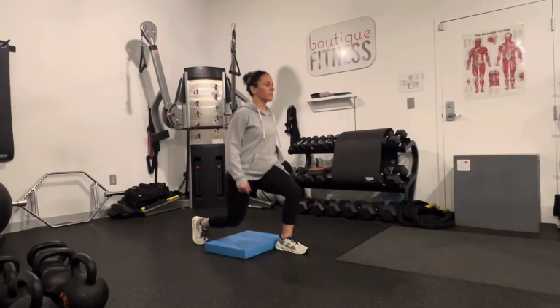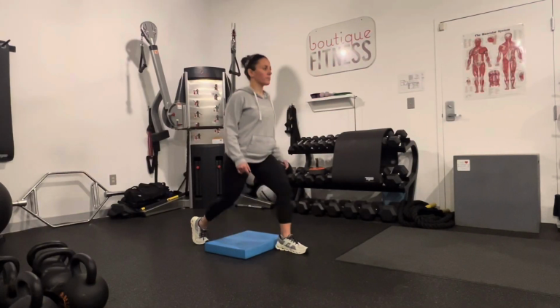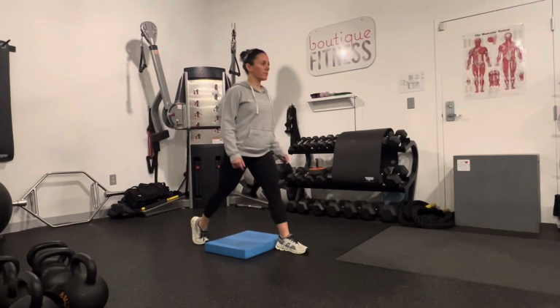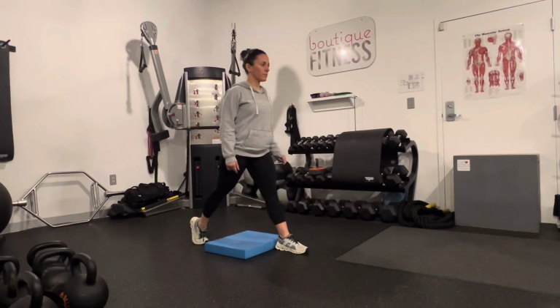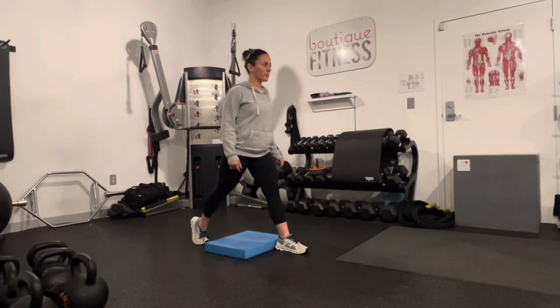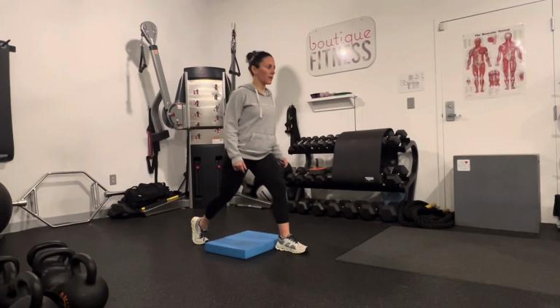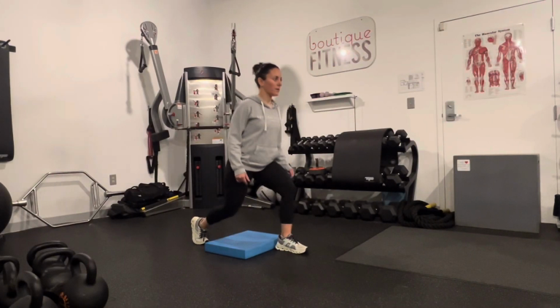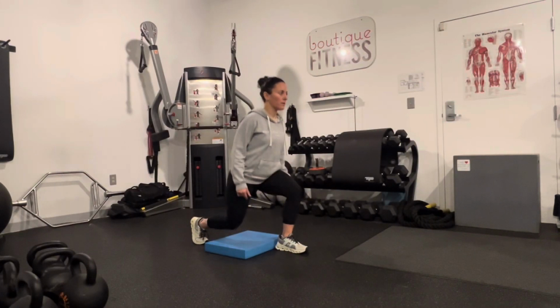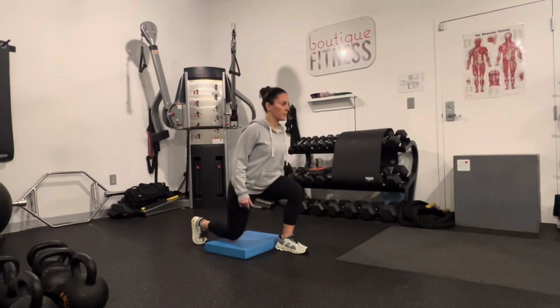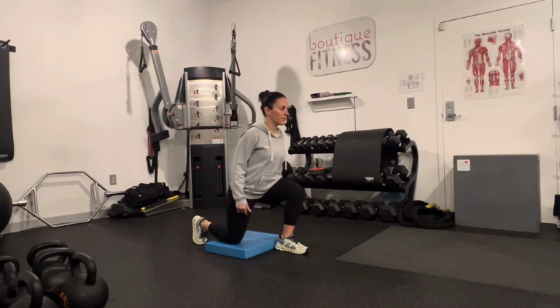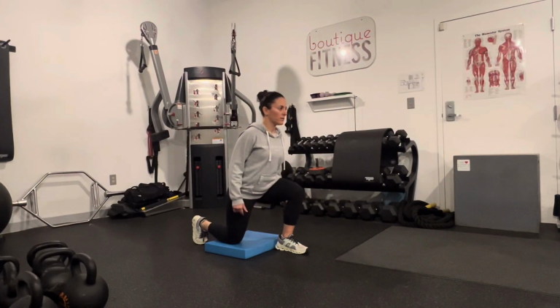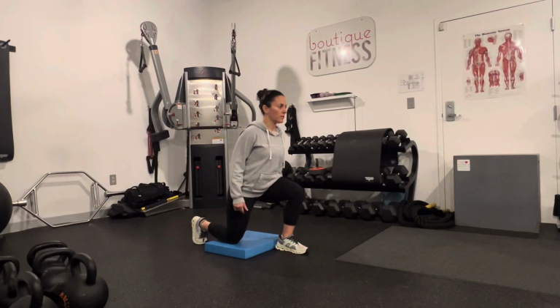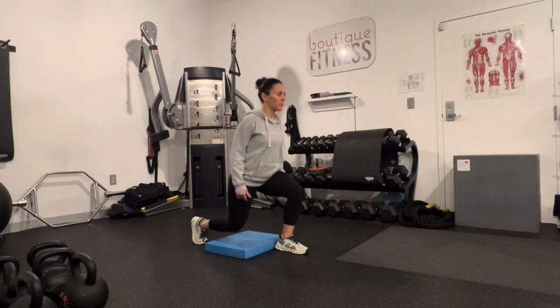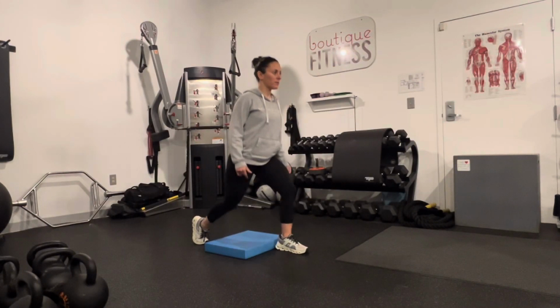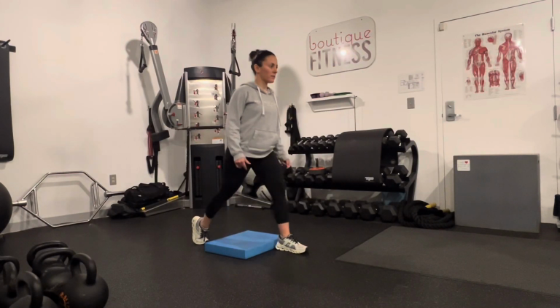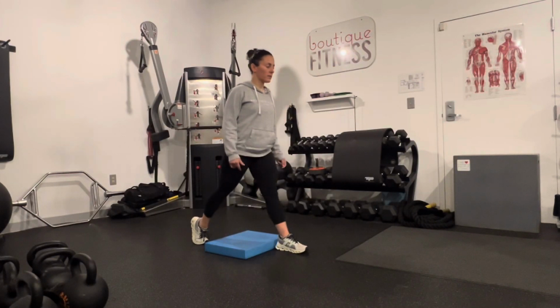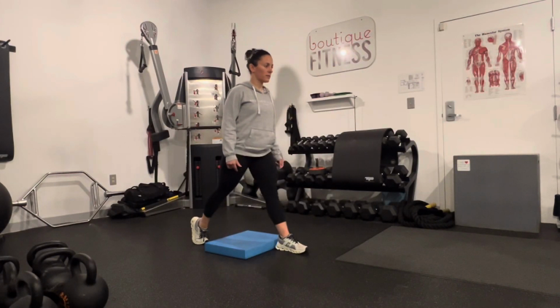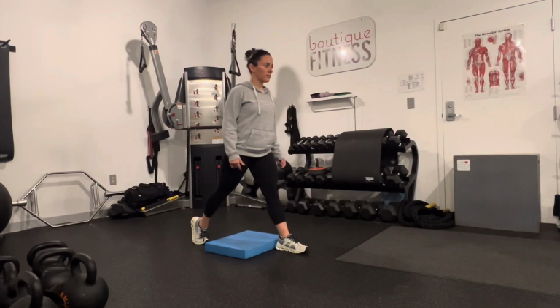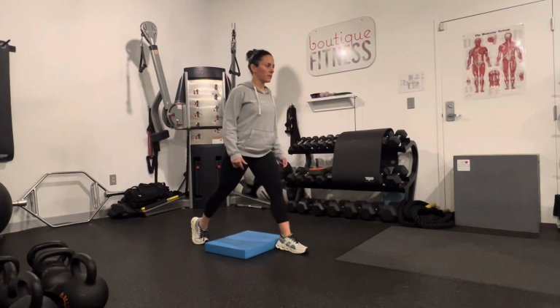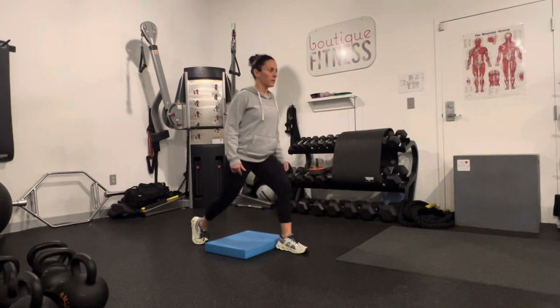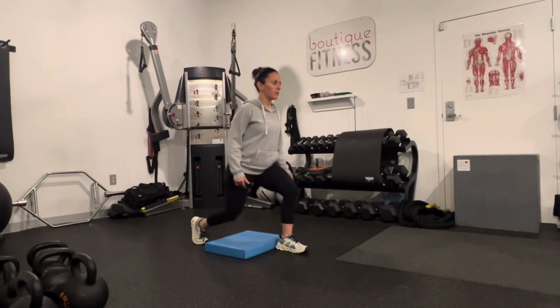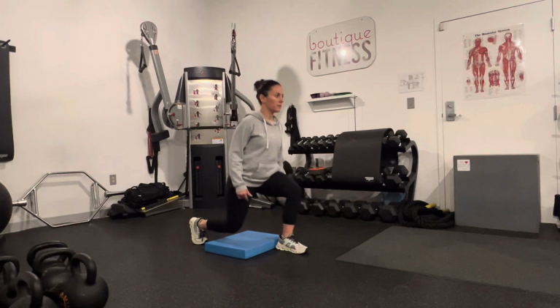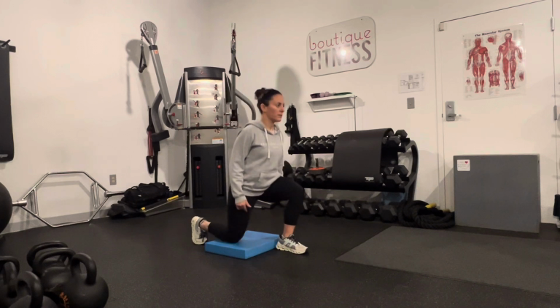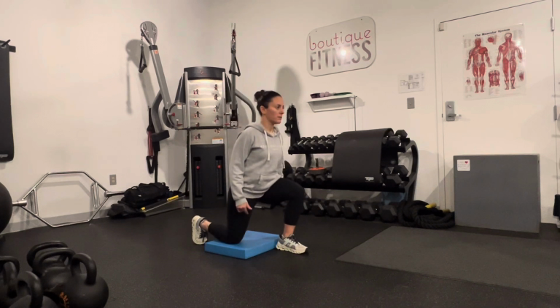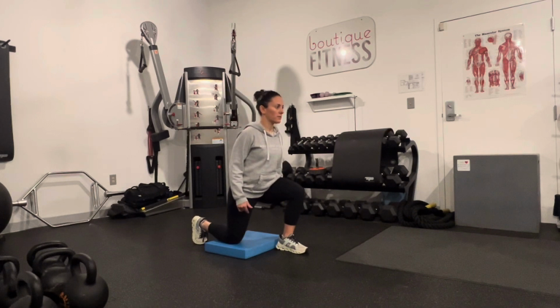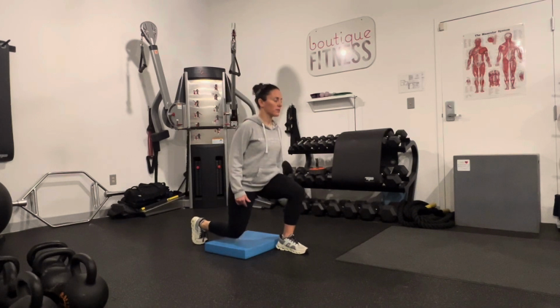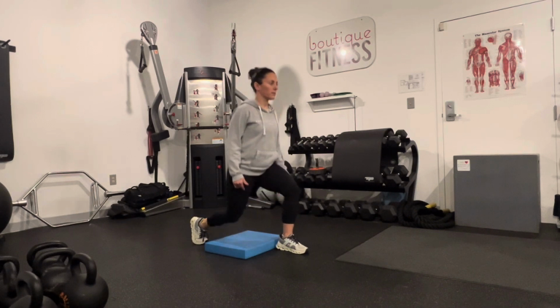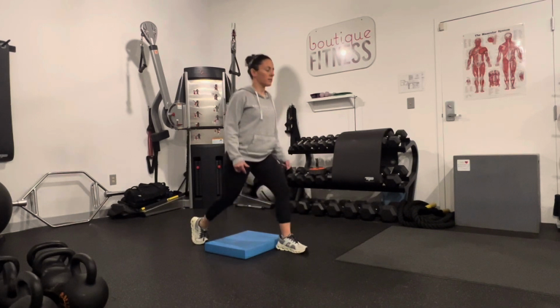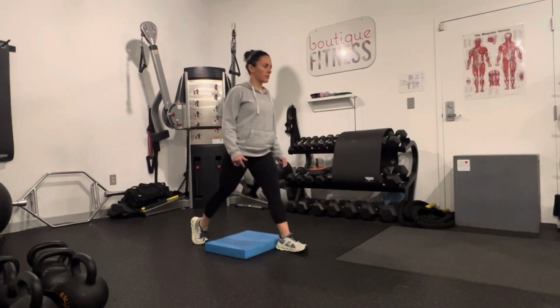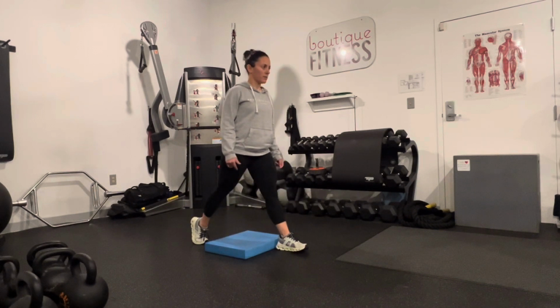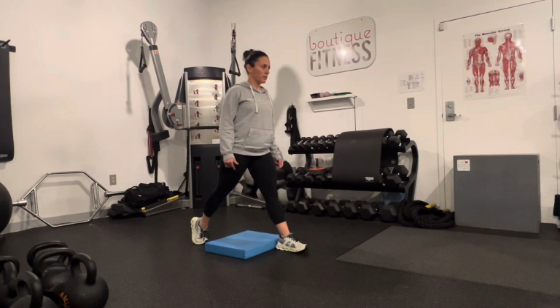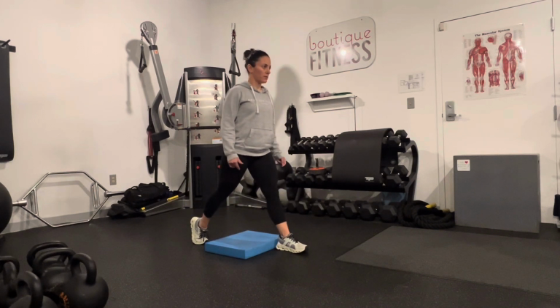Always start at the bottom of the split squat so that you can position your legs properly and fully engage the glutes.